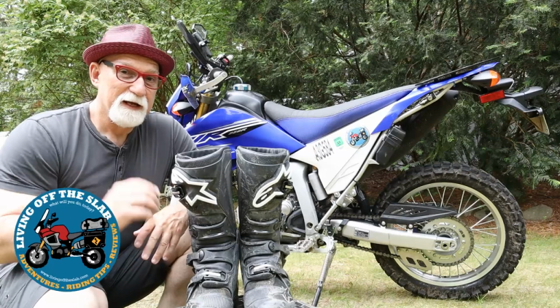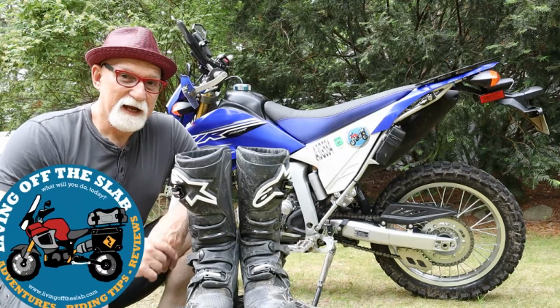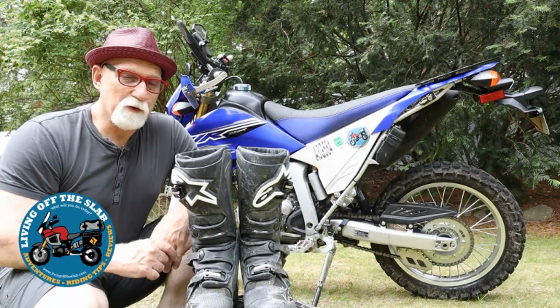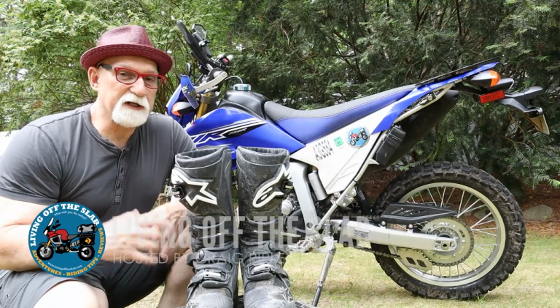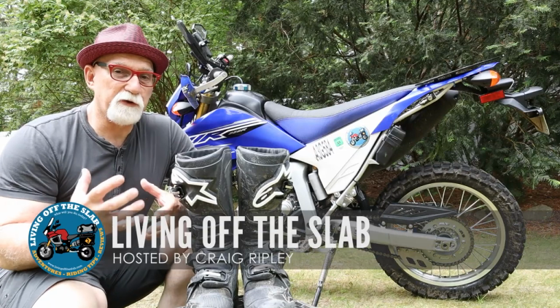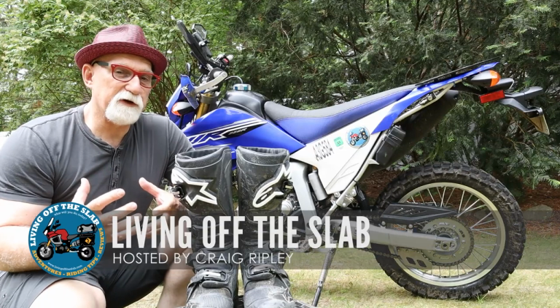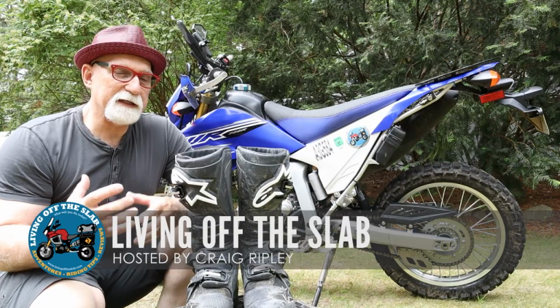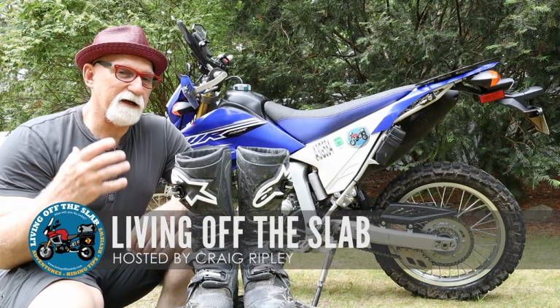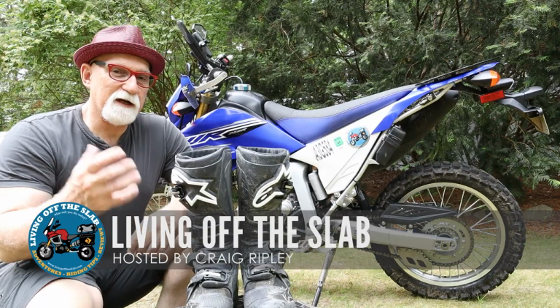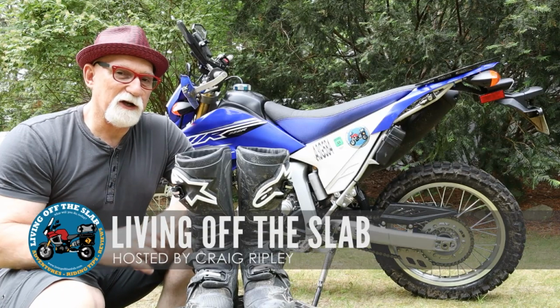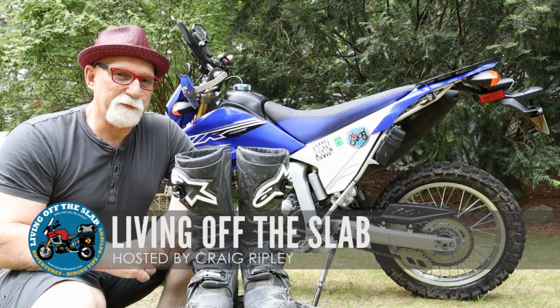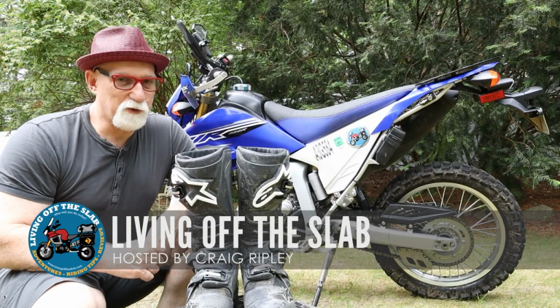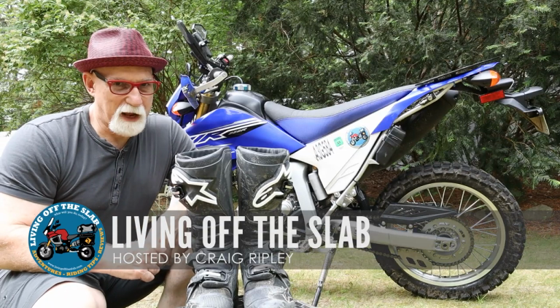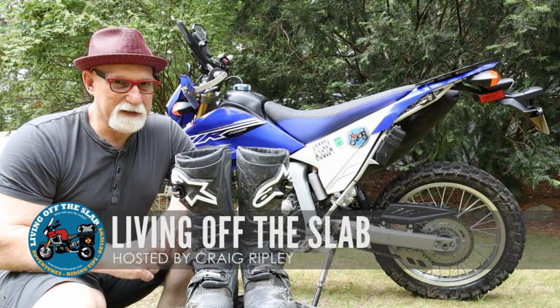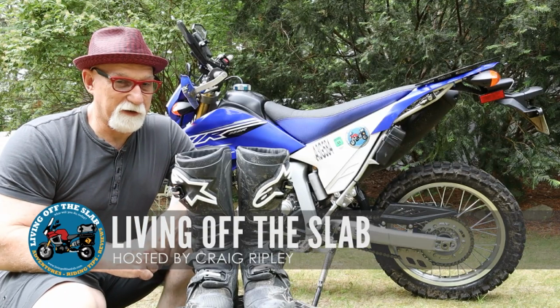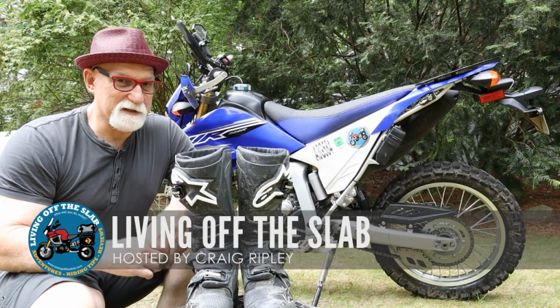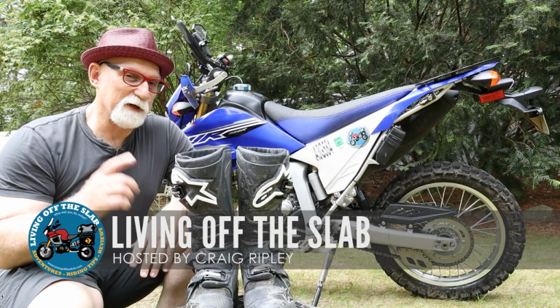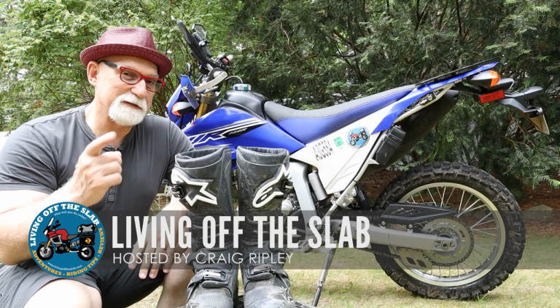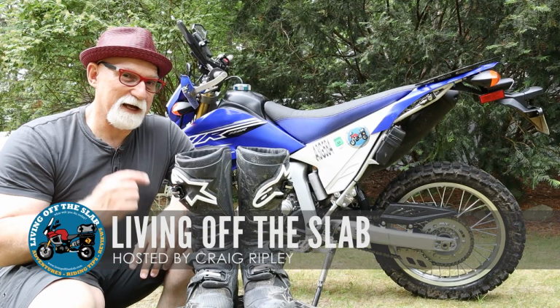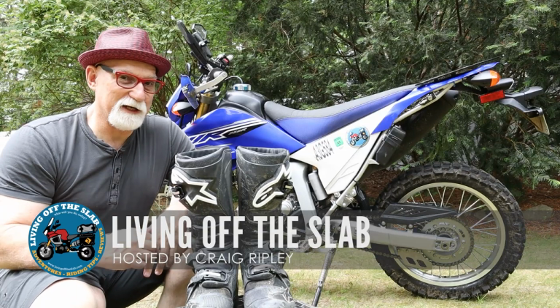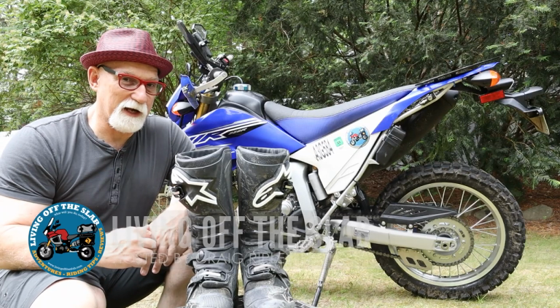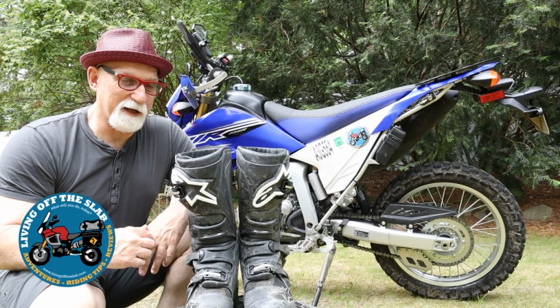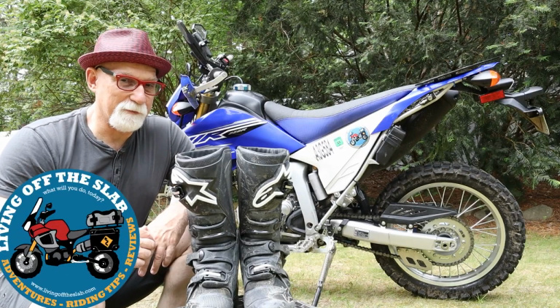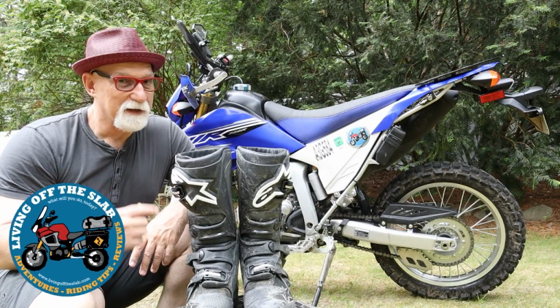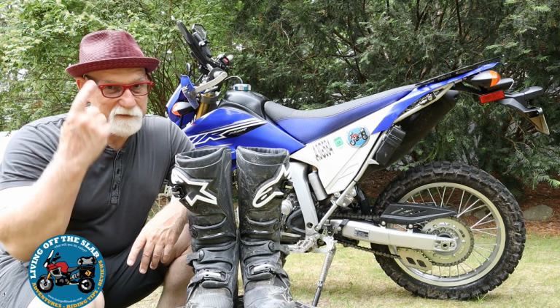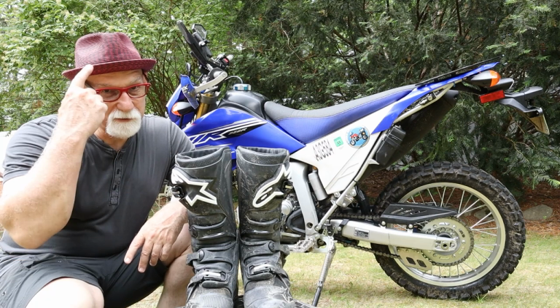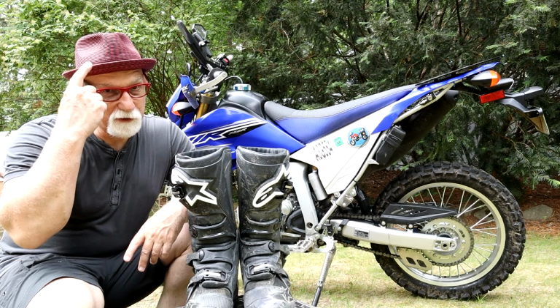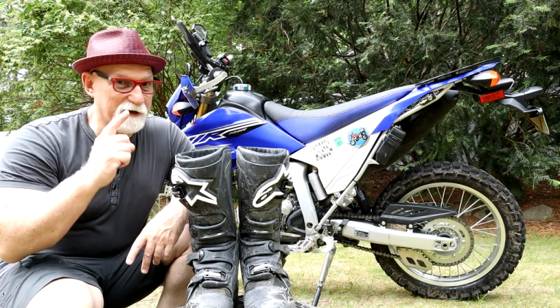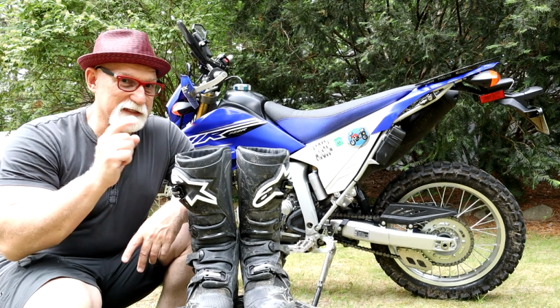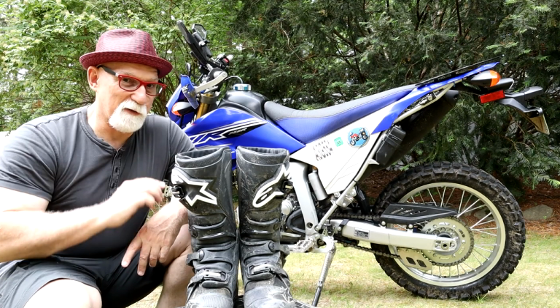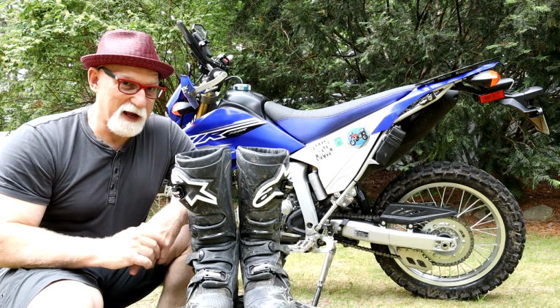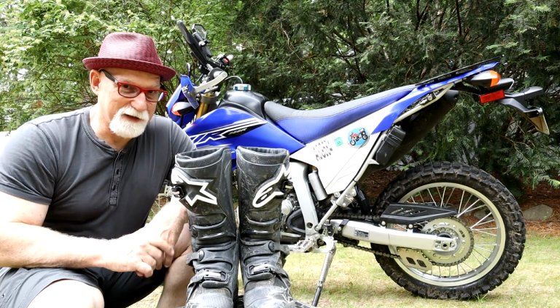Hey everyone, Craig Ripley here. I hope you're having a great summer — I know I am. I've even broke out the summer hat.